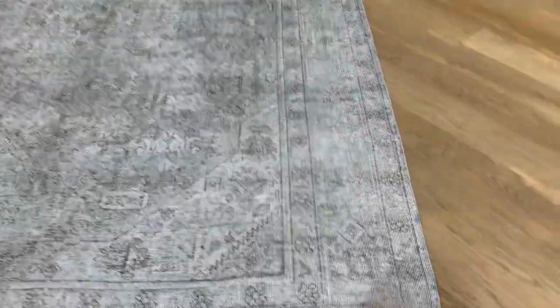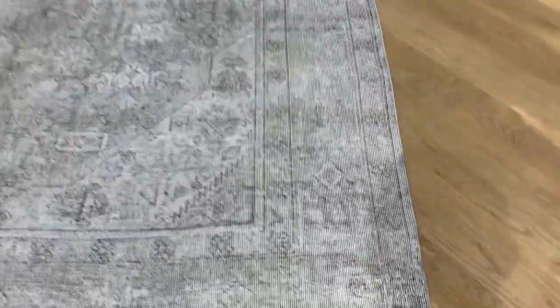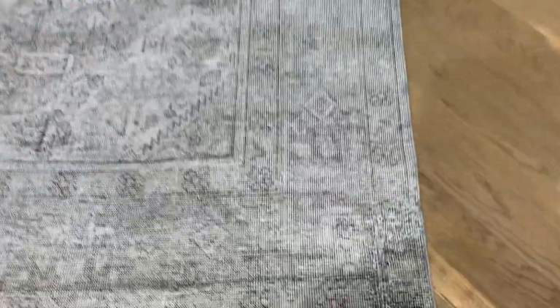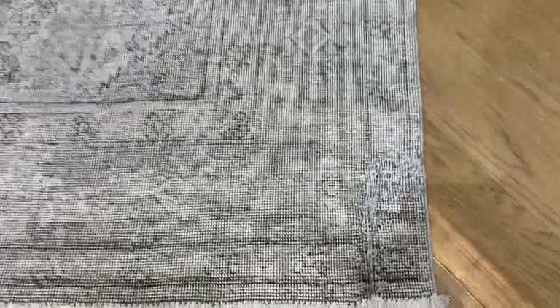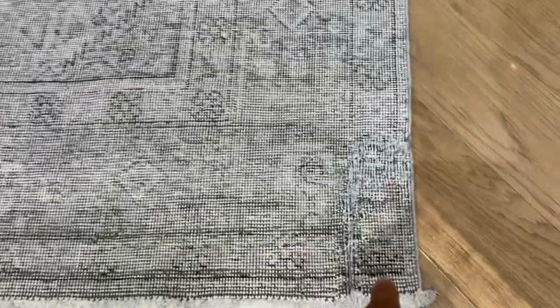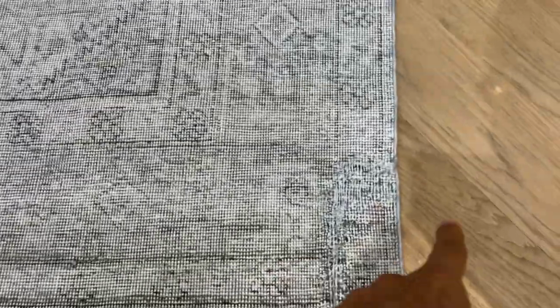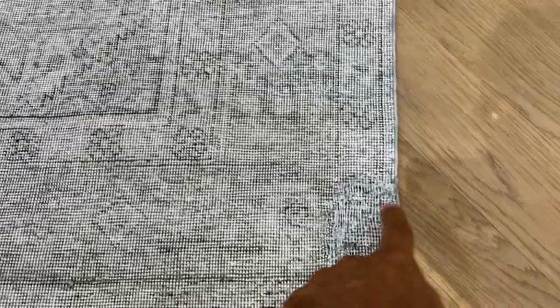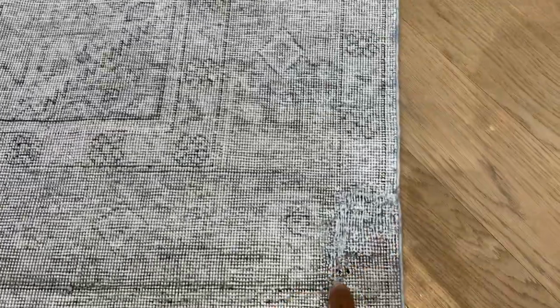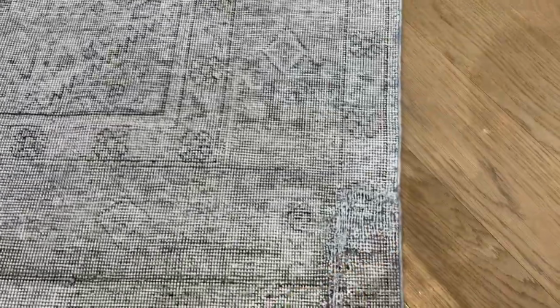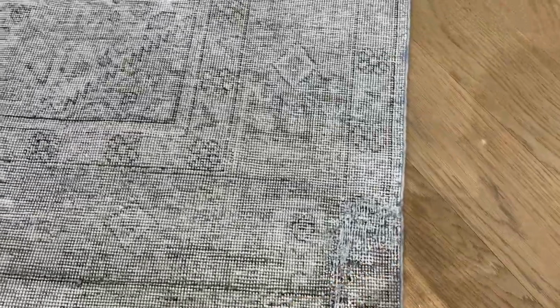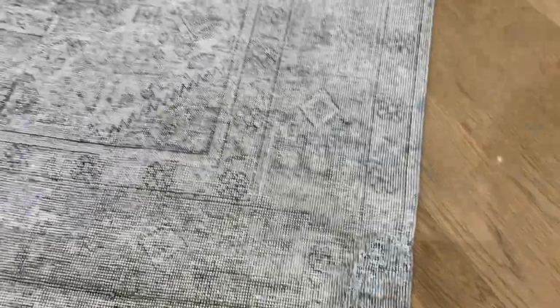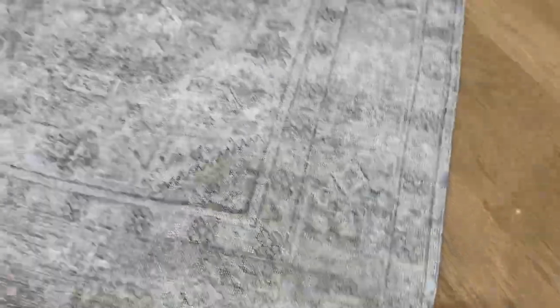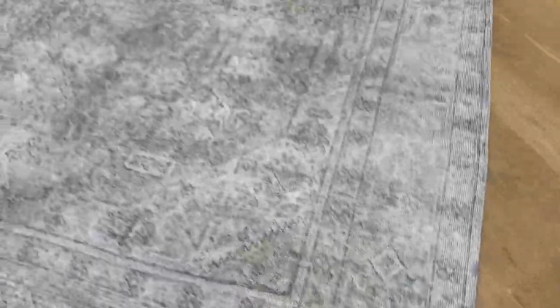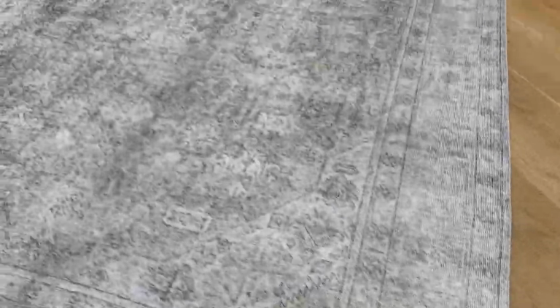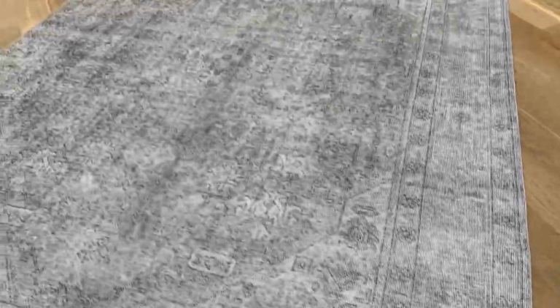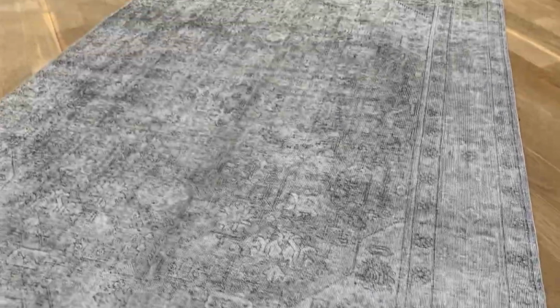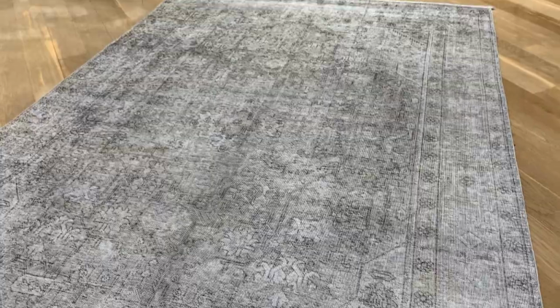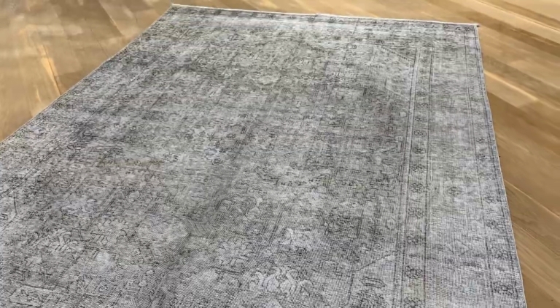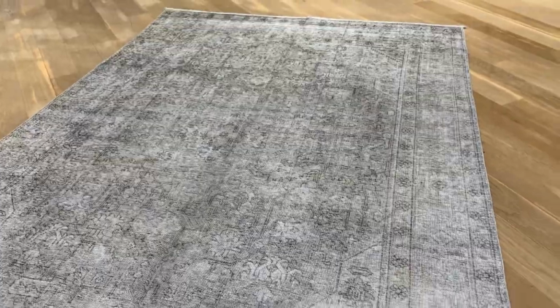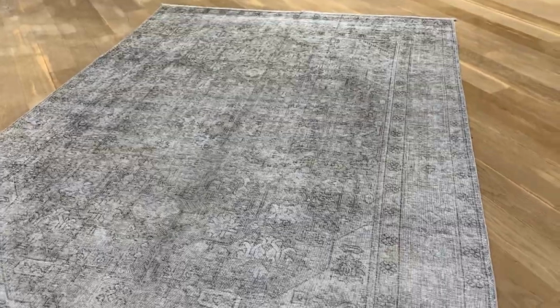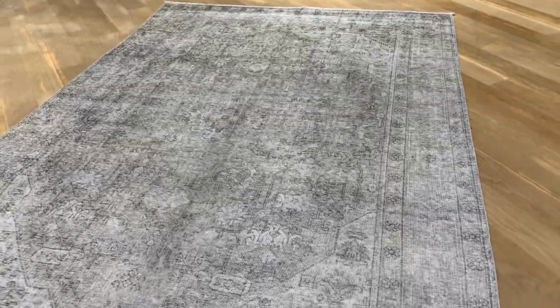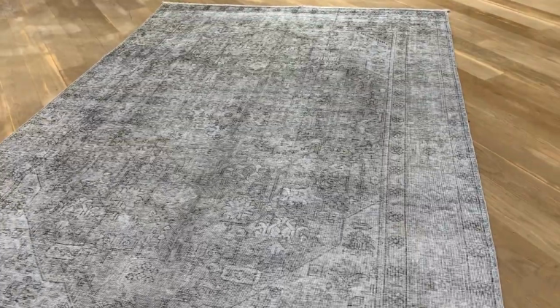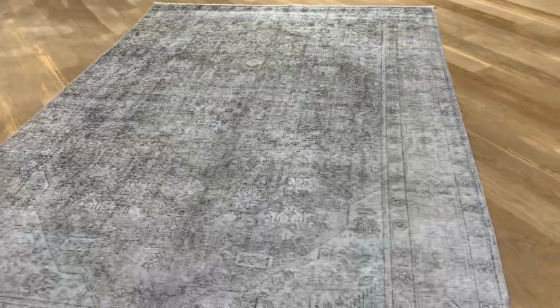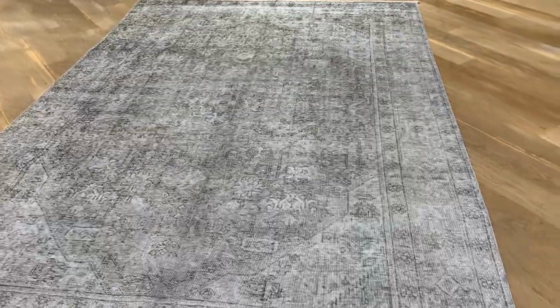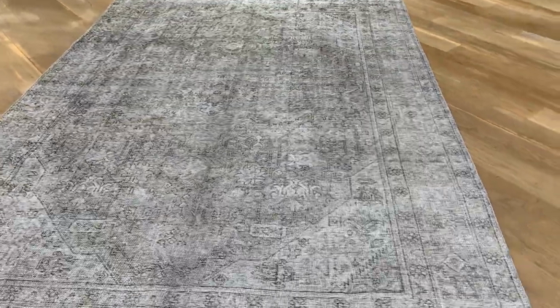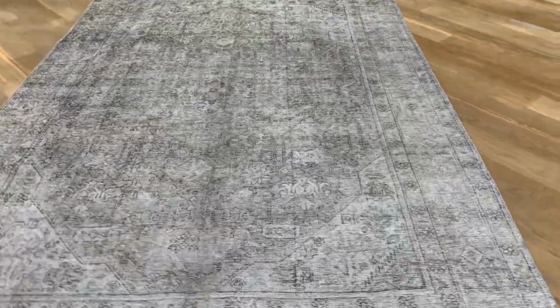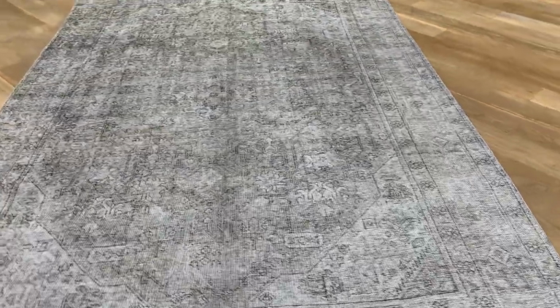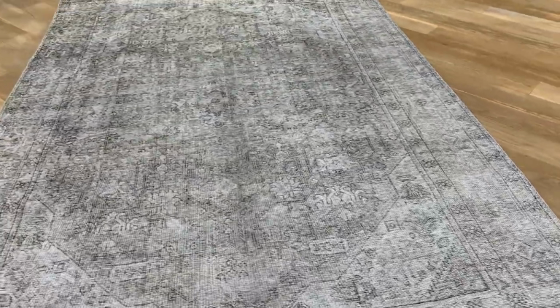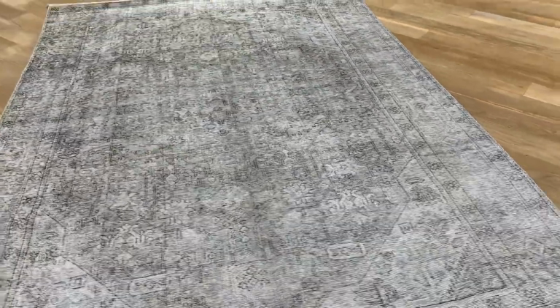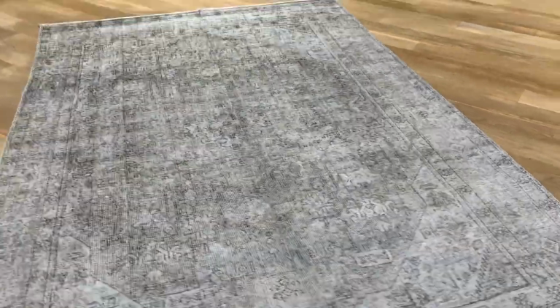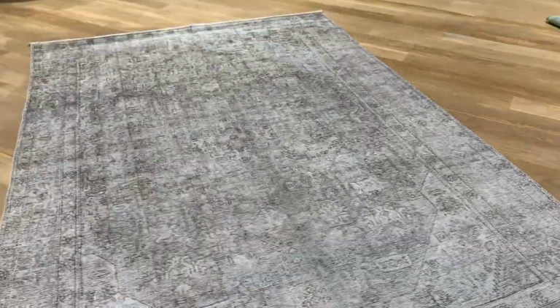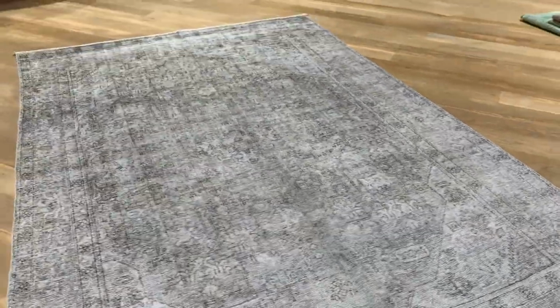In the corner of the carpet, a patch has been done. That's why we check each carpet one by one and we price them accordingly. It's a very high quality carpet.